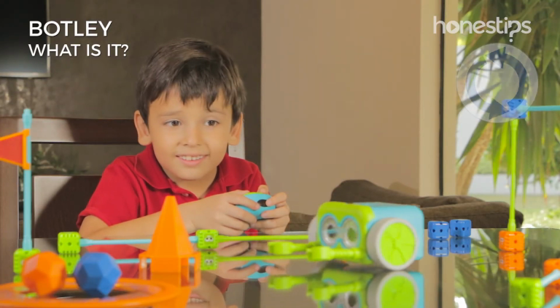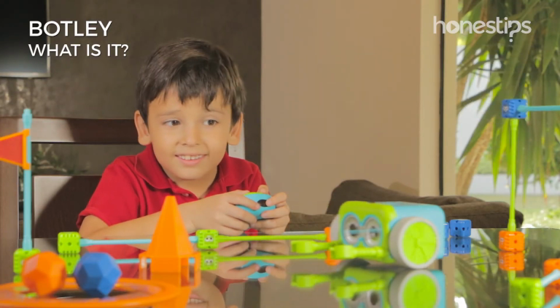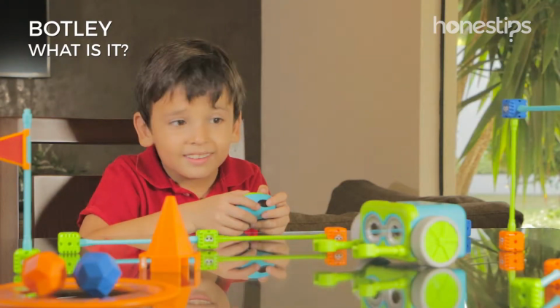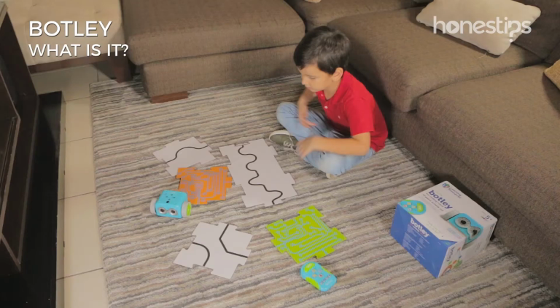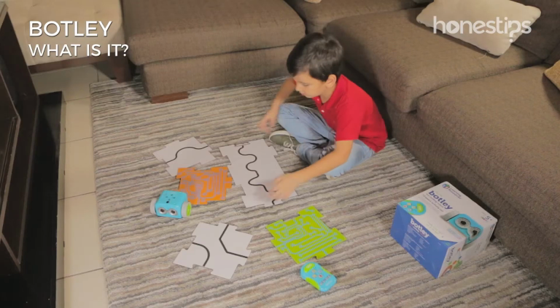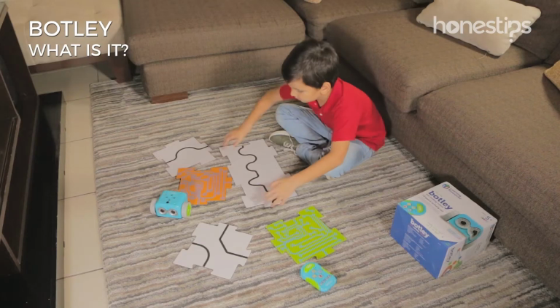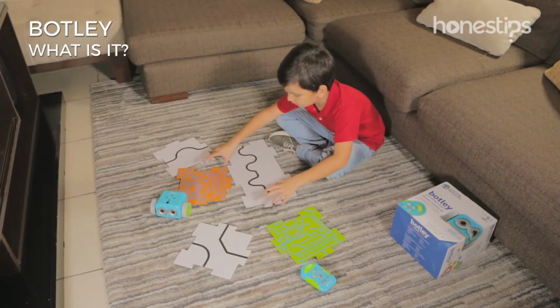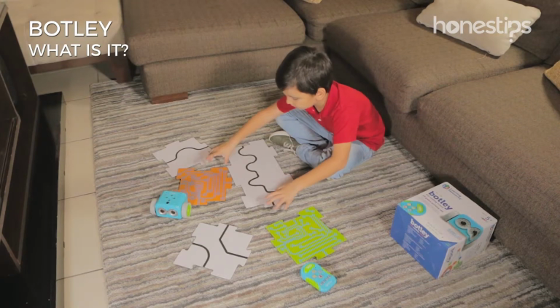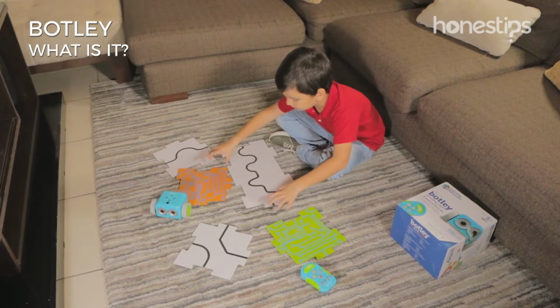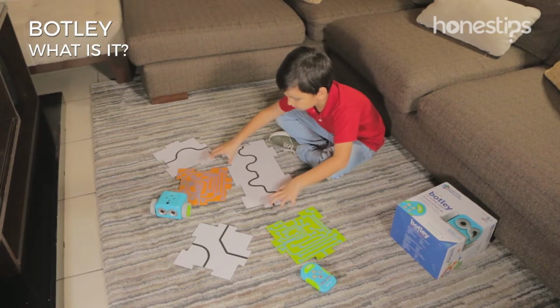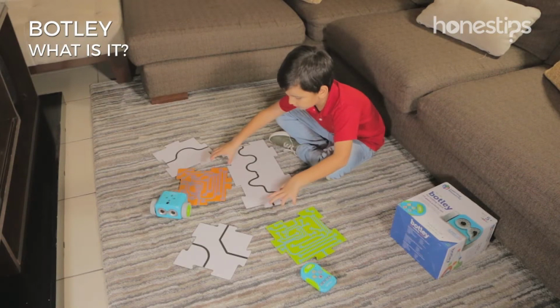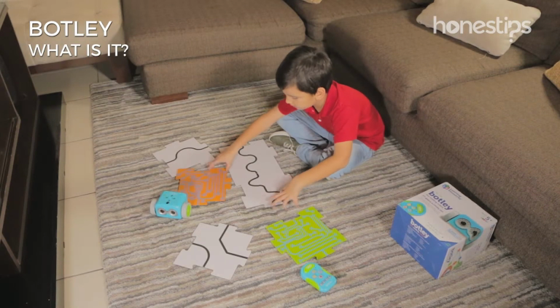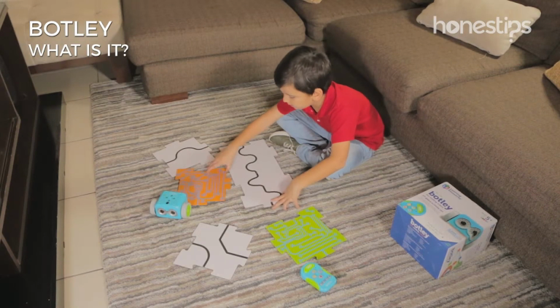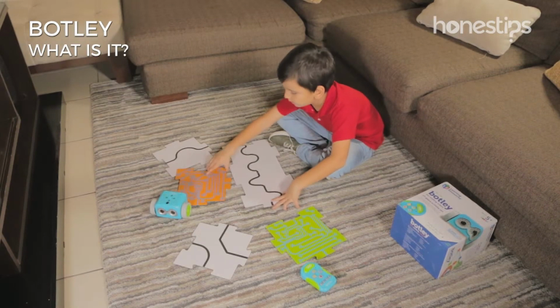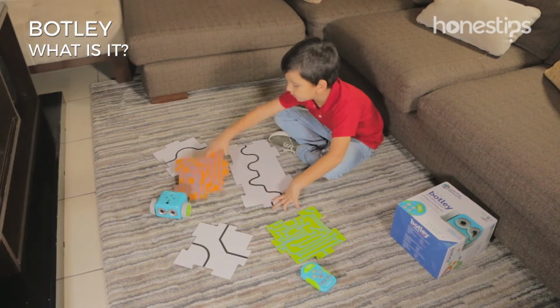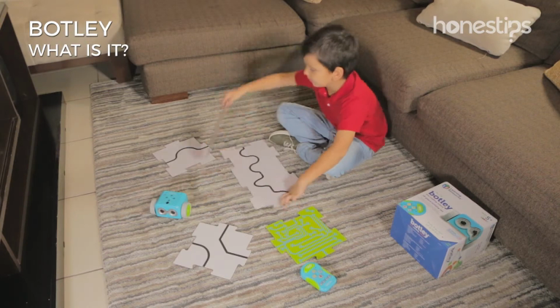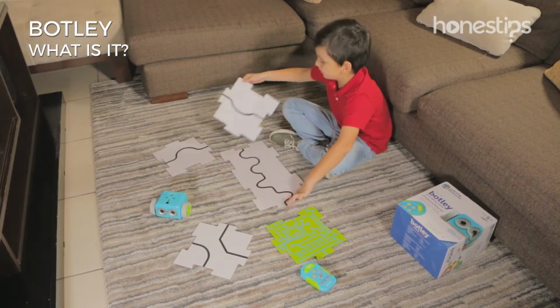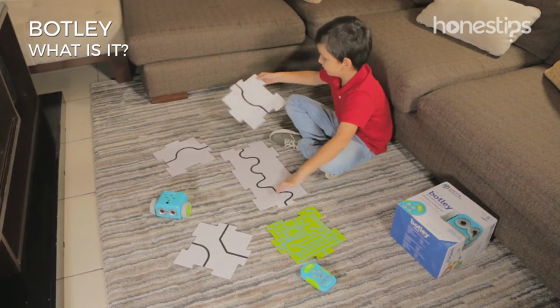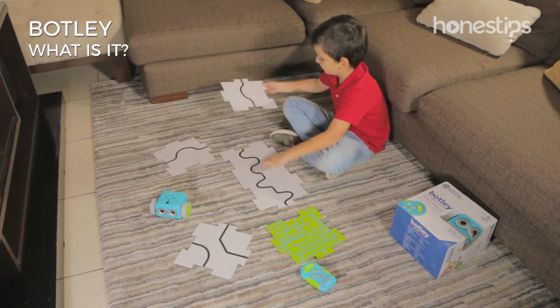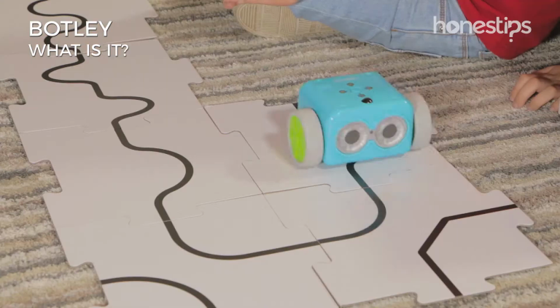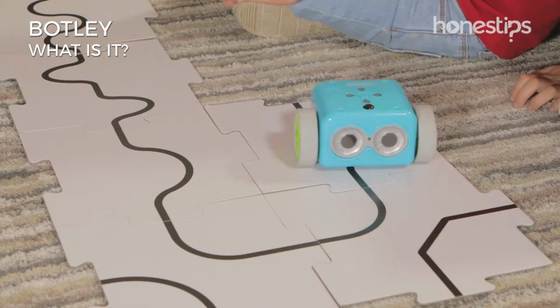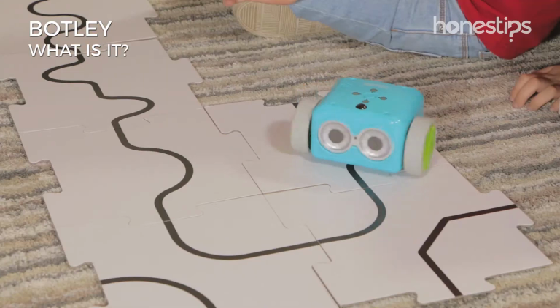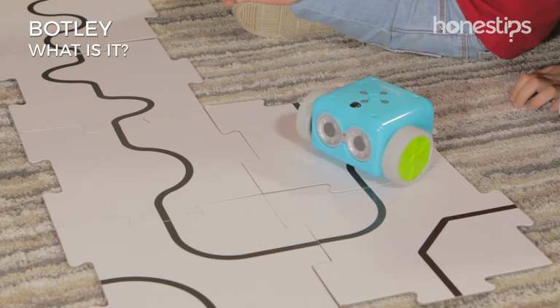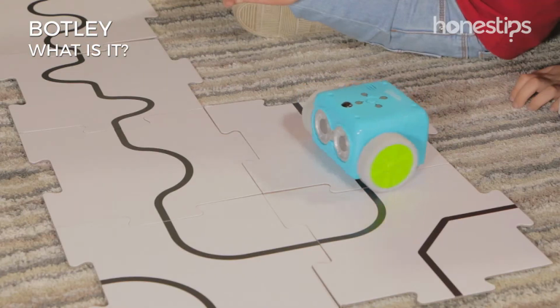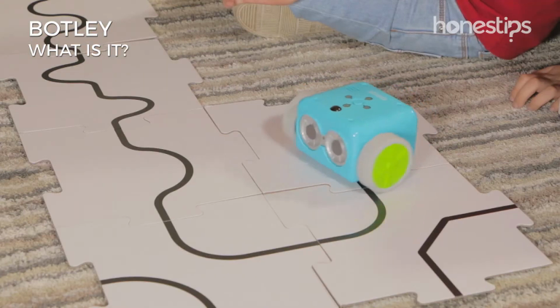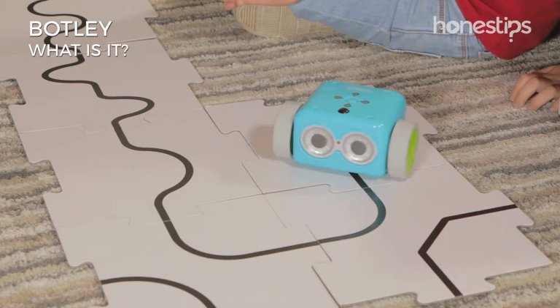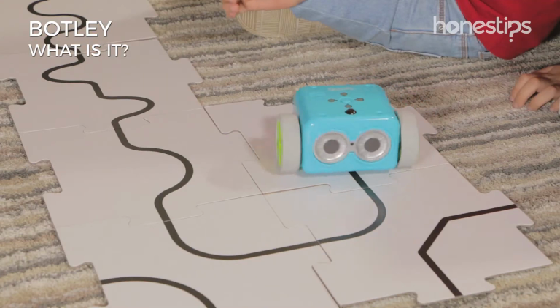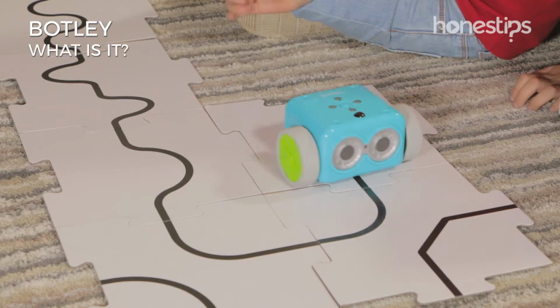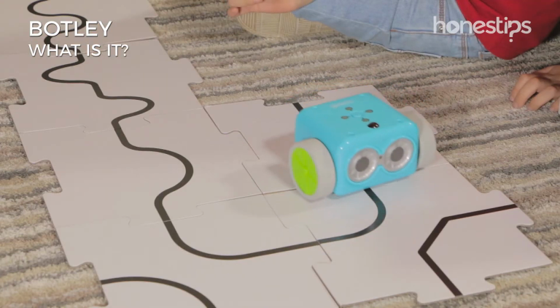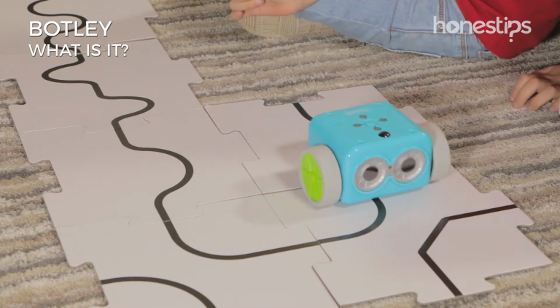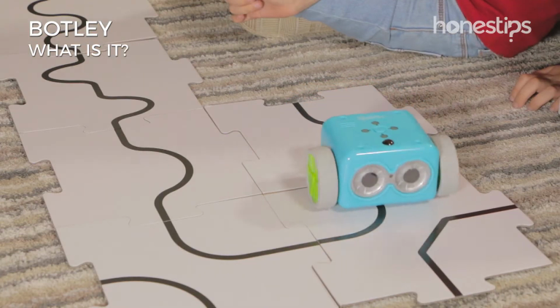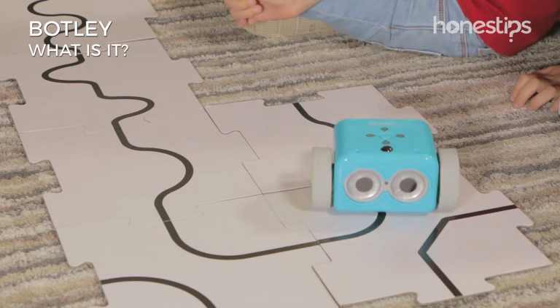In the line-following mode, Botley follows a black line that you can also draw.